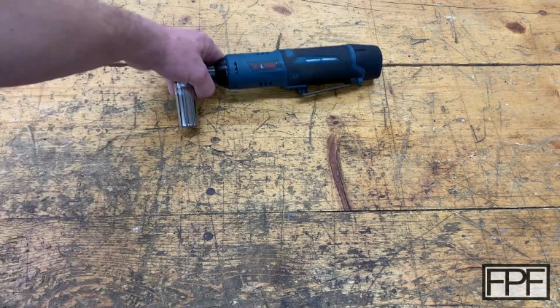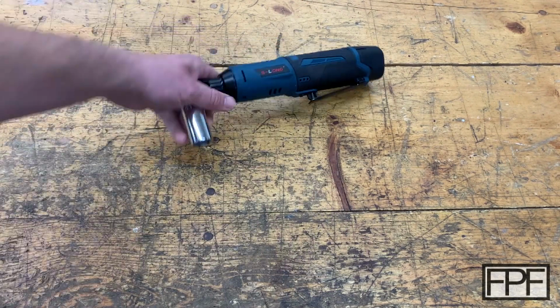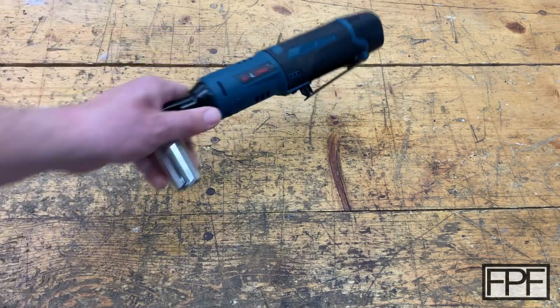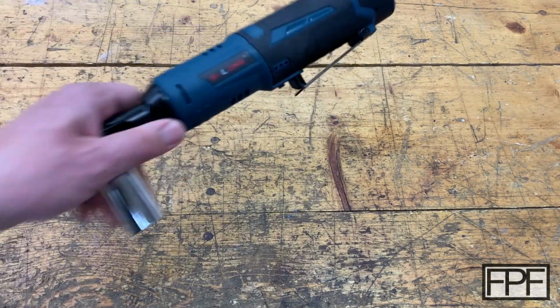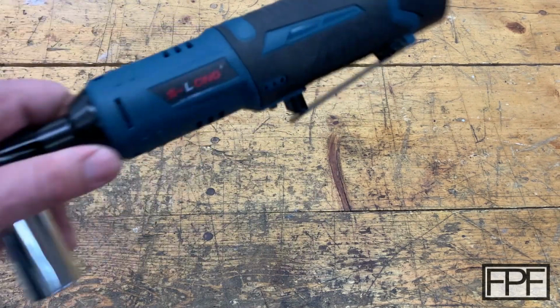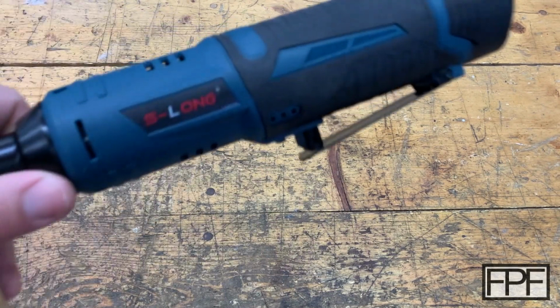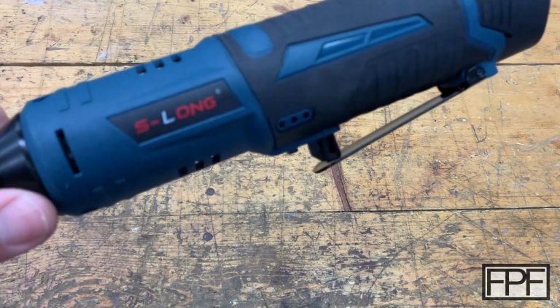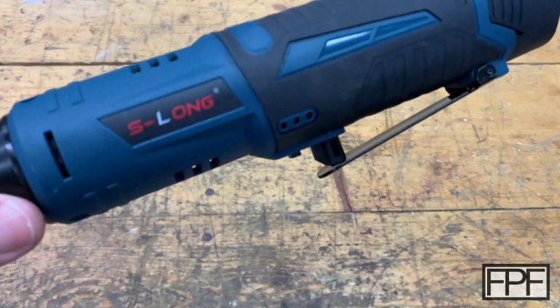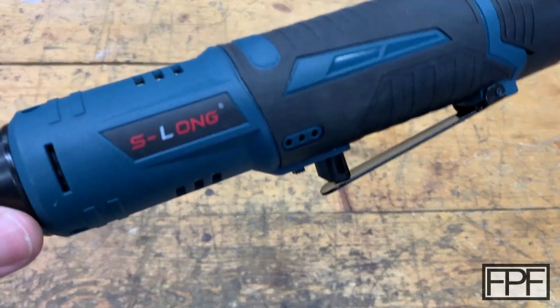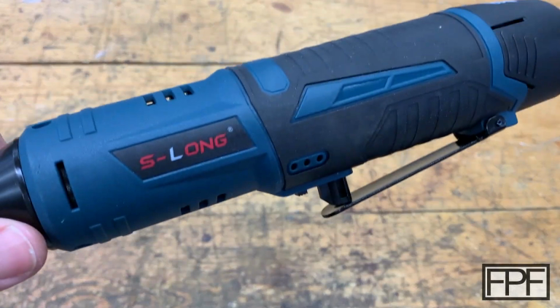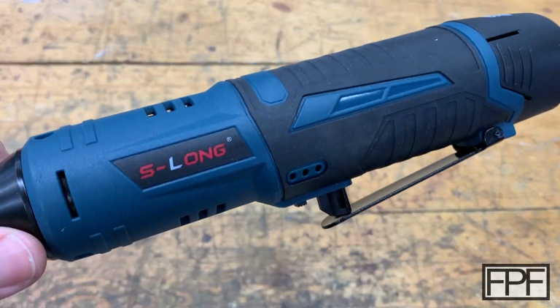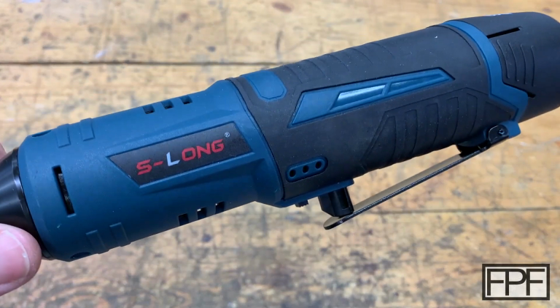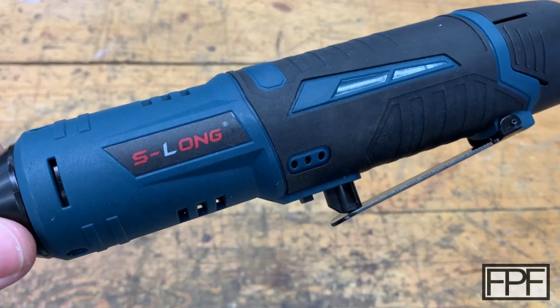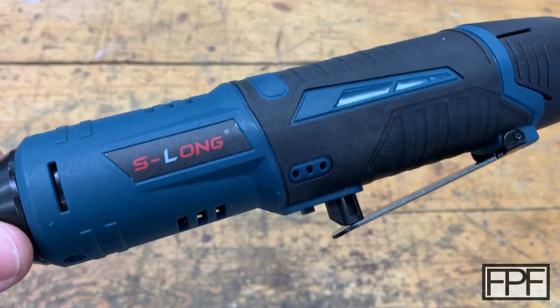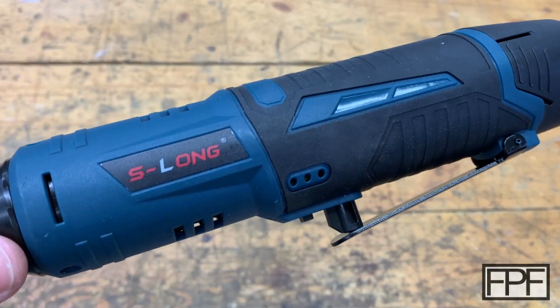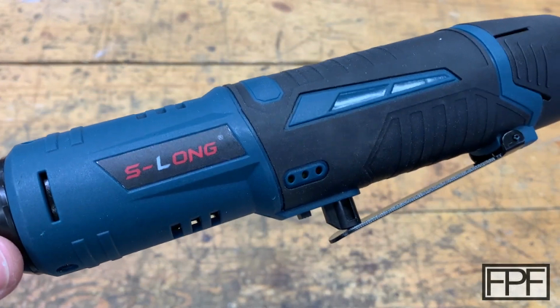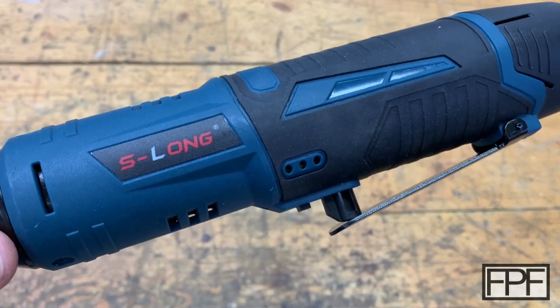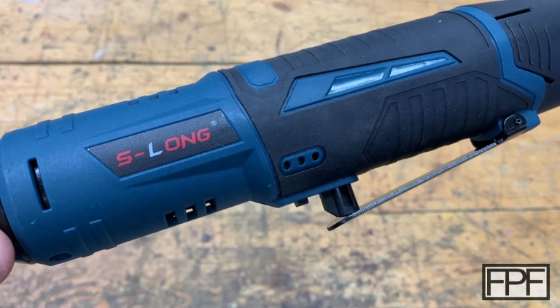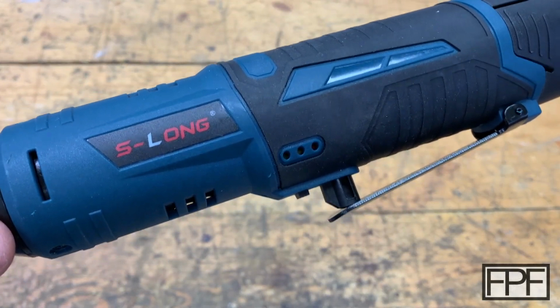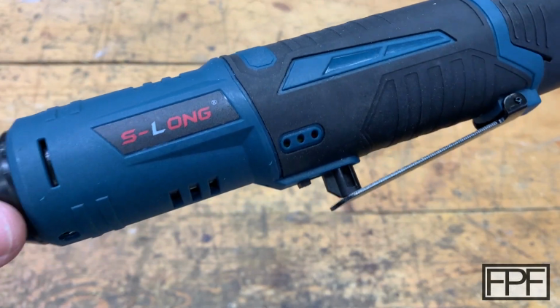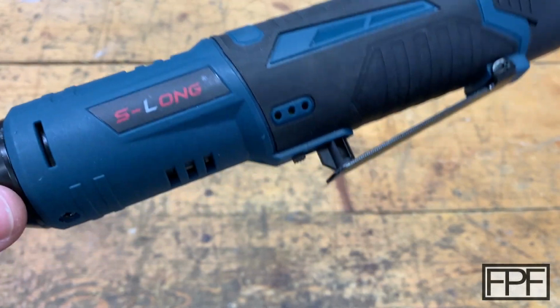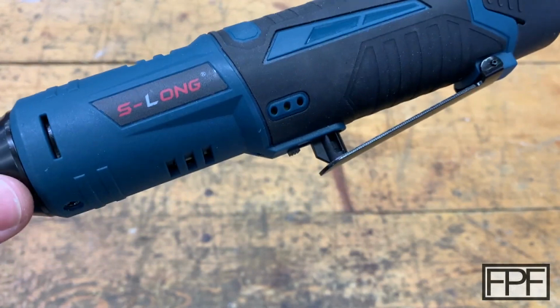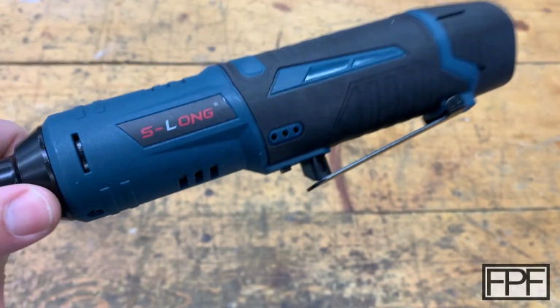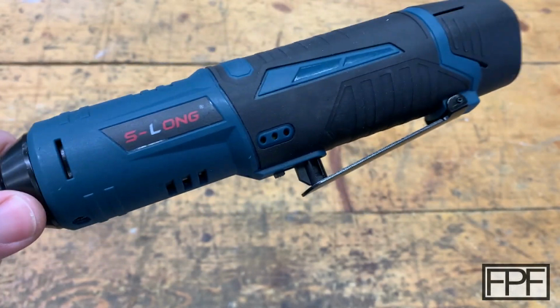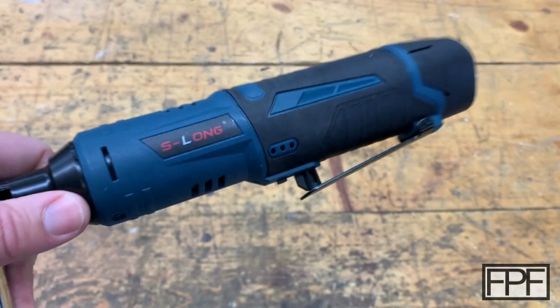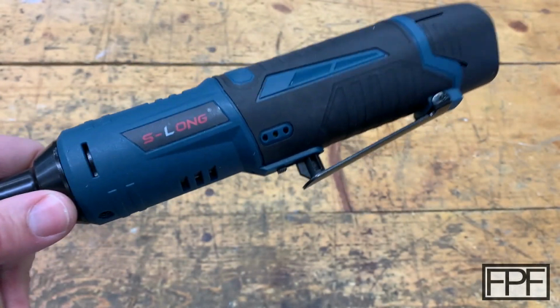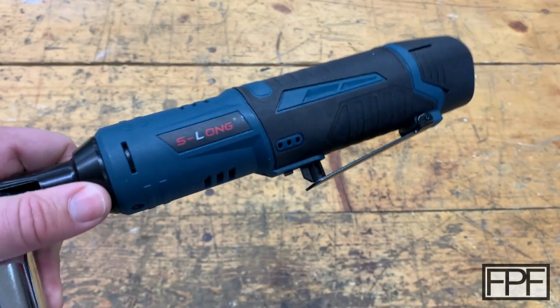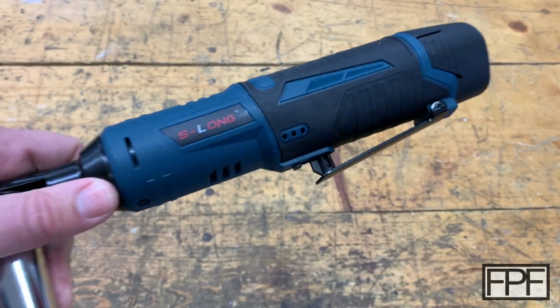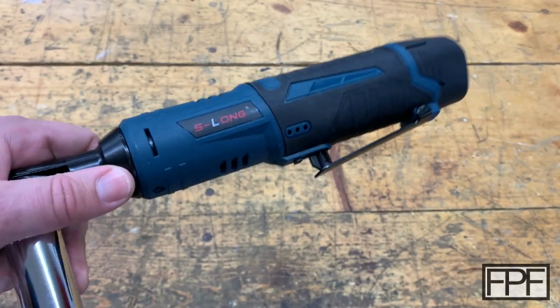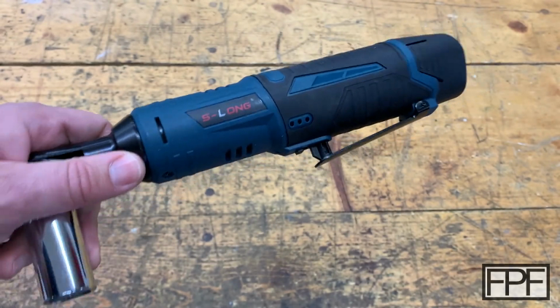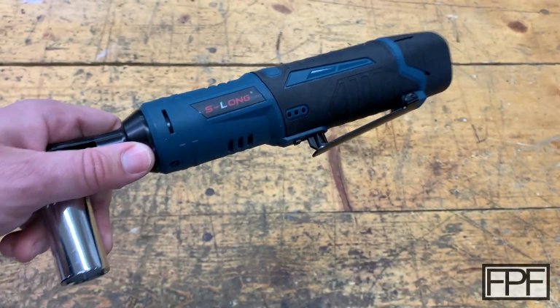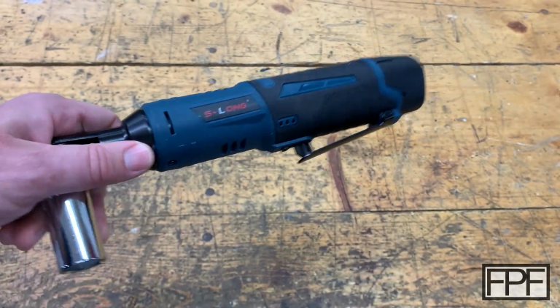Oh, almost forgot my schlong. I really don't think I could make up a better brand name for this.